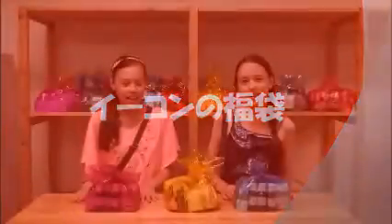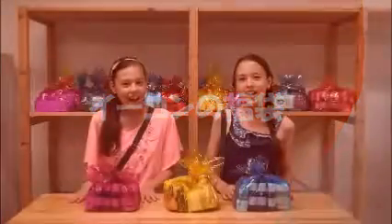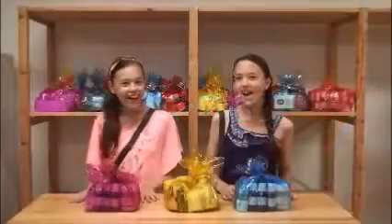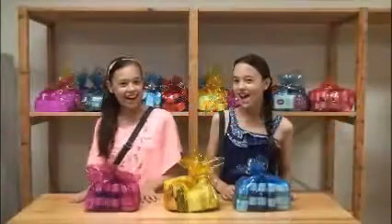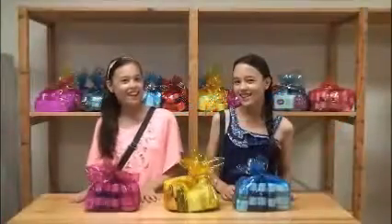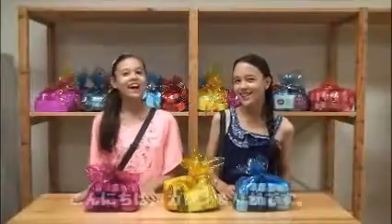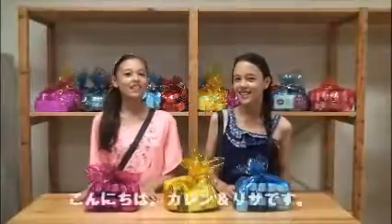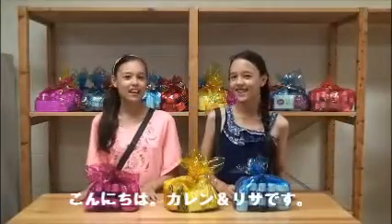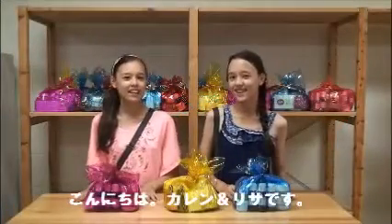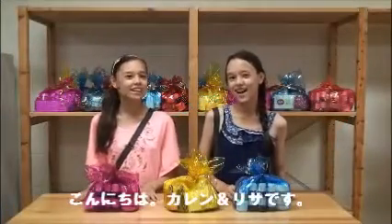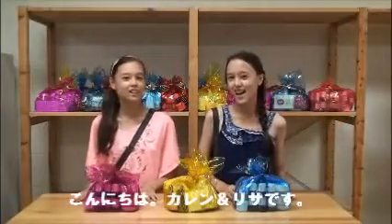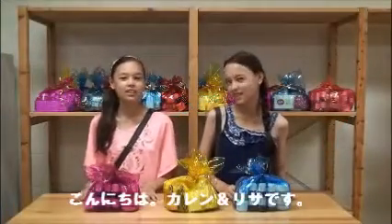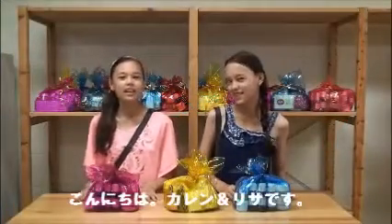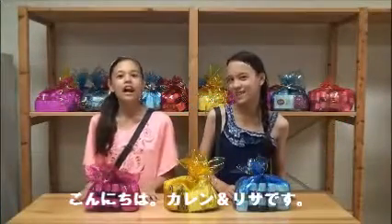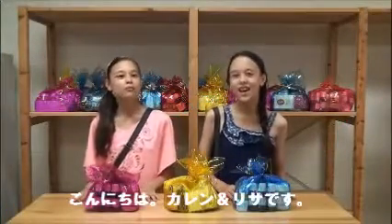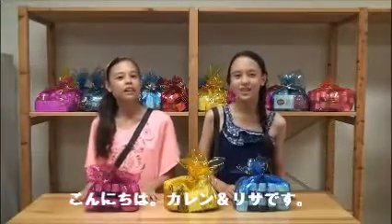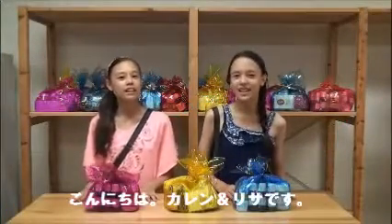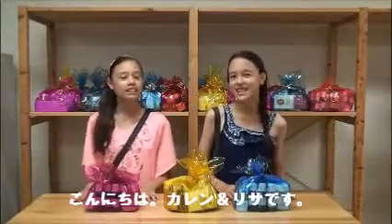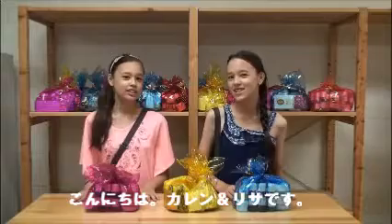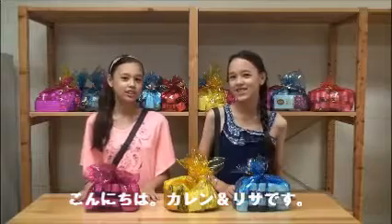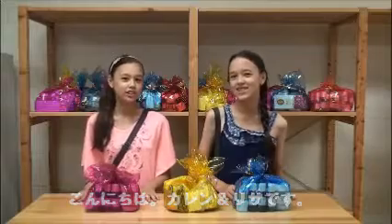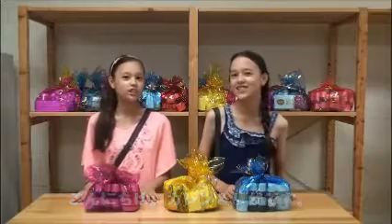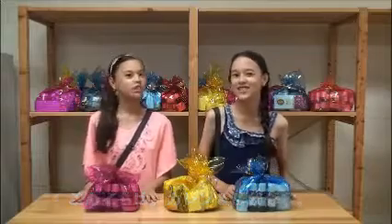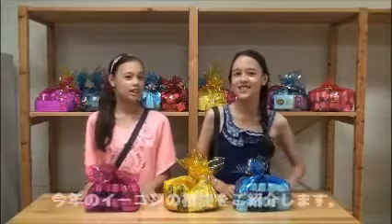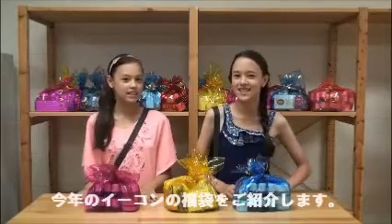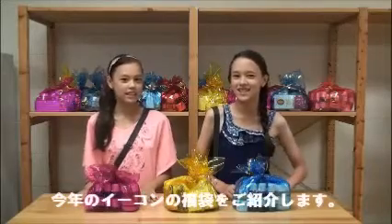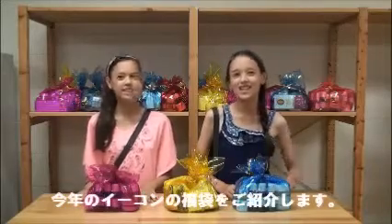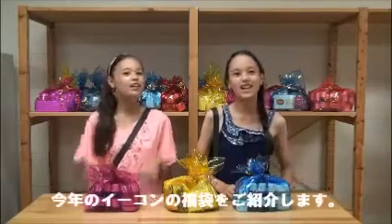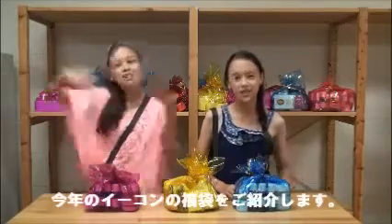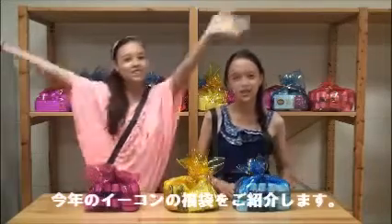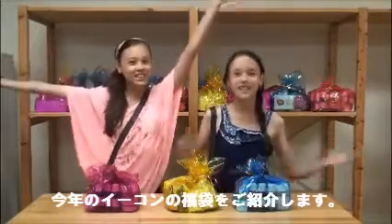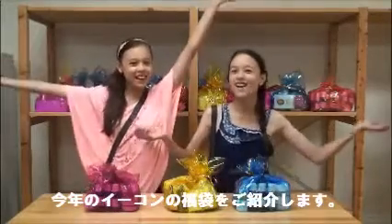Hi, I'm Karen, and I'm Lisa, and we're here to introduce you to this year's Pooka Pooka Law.